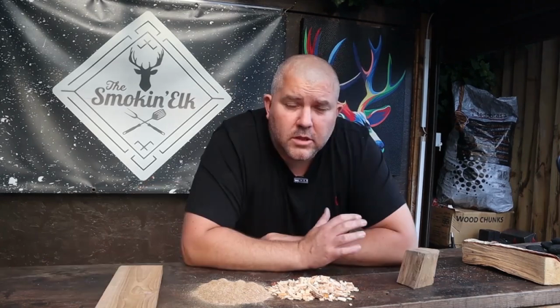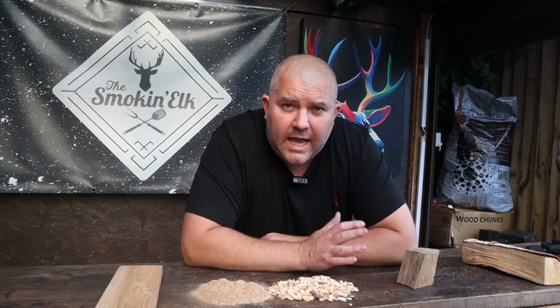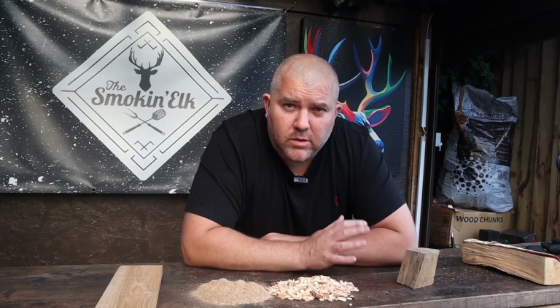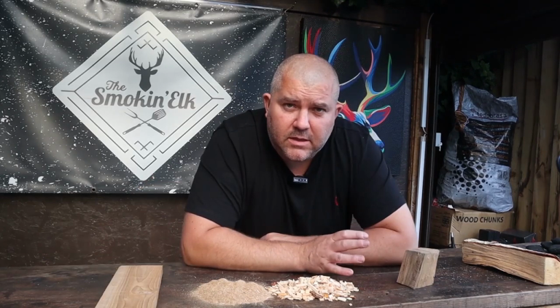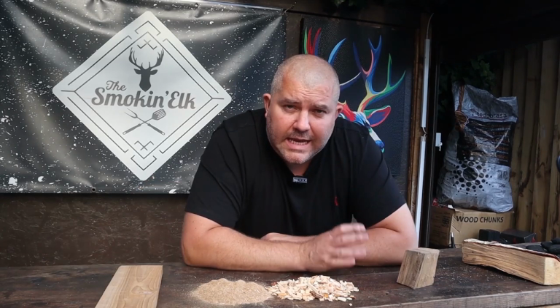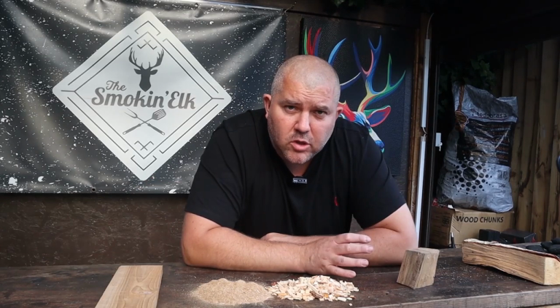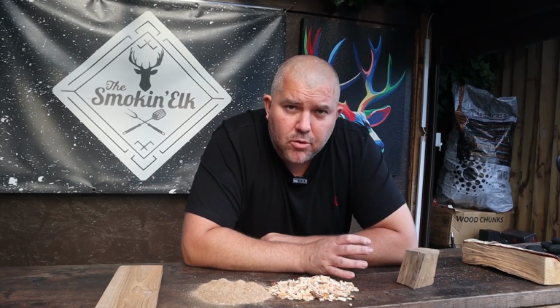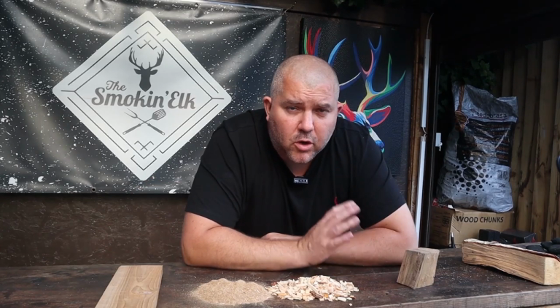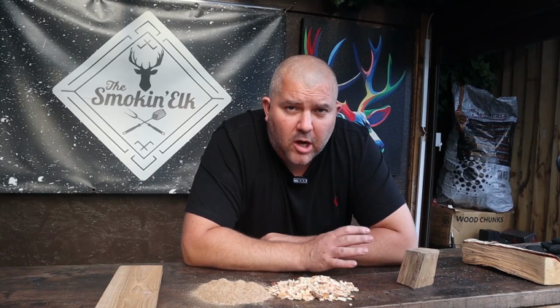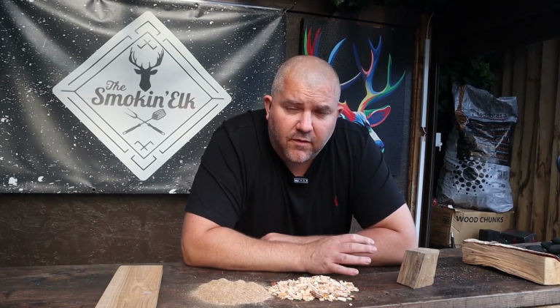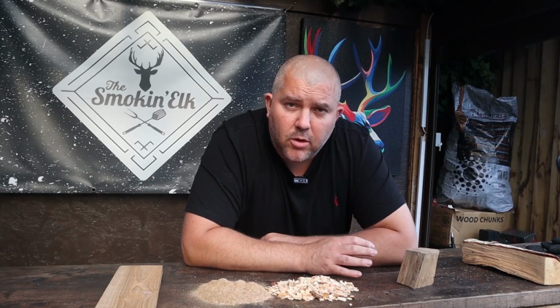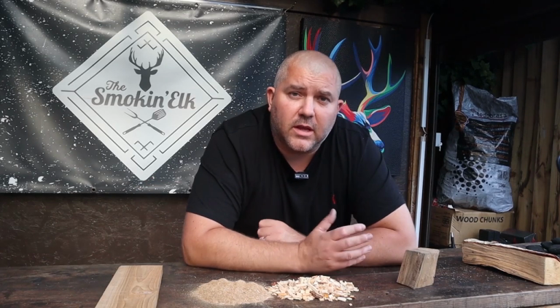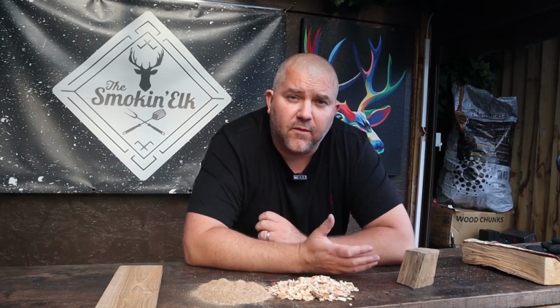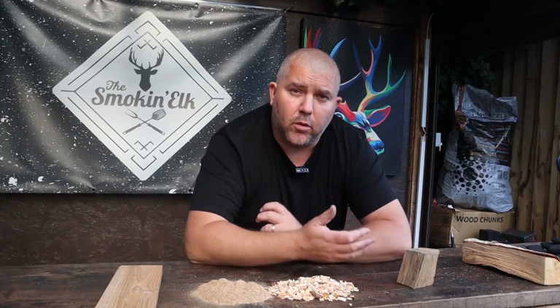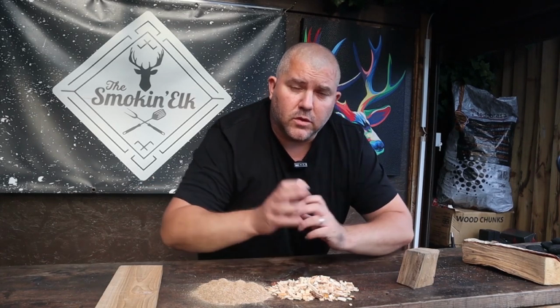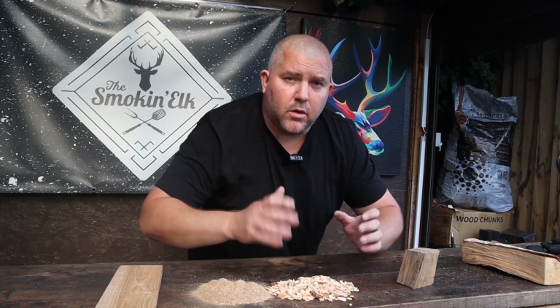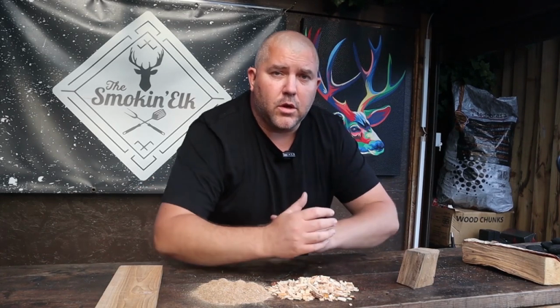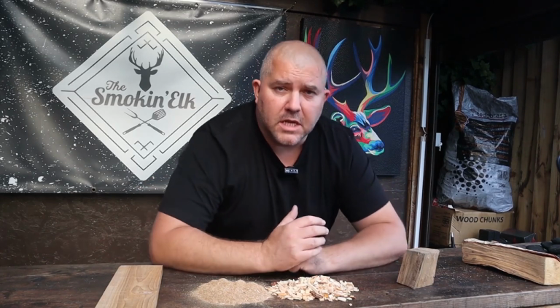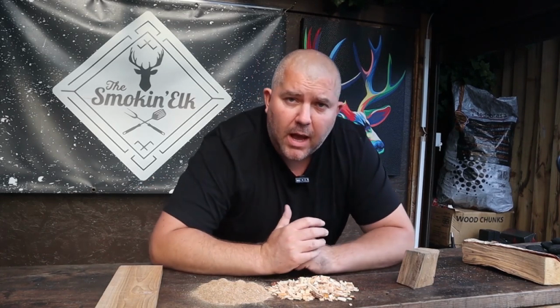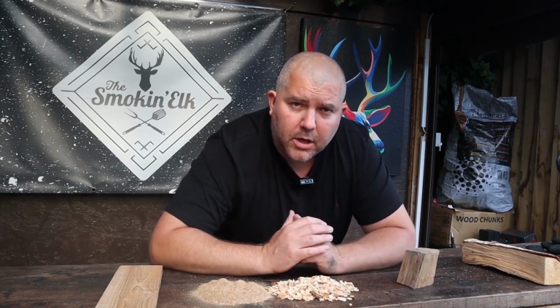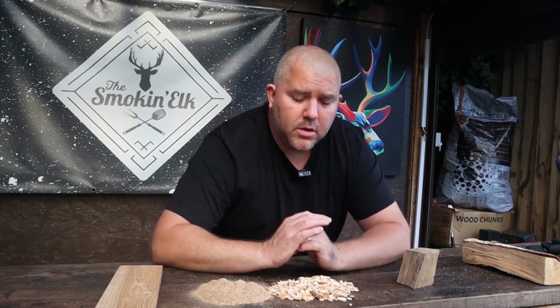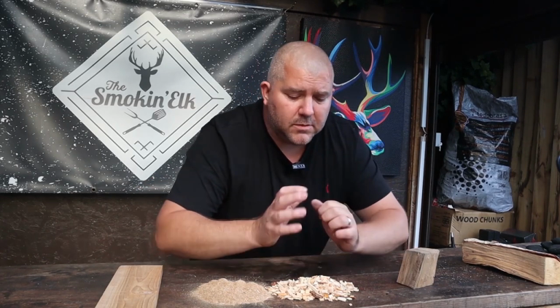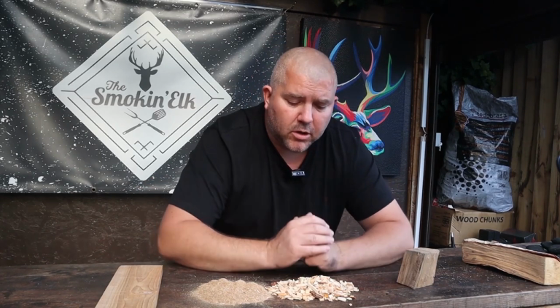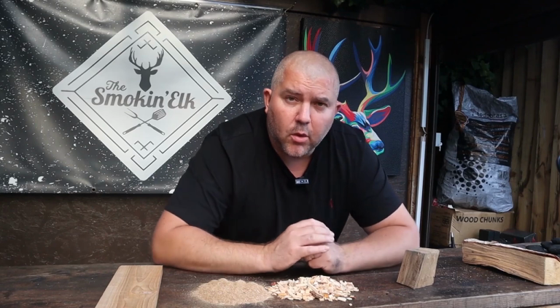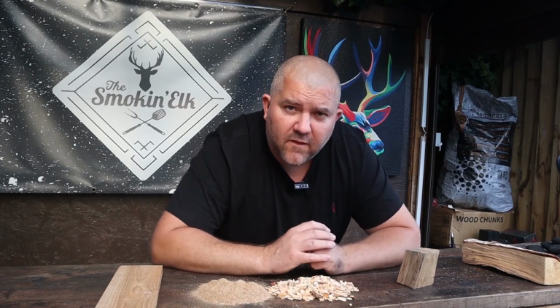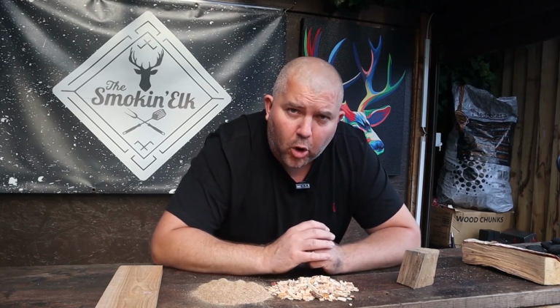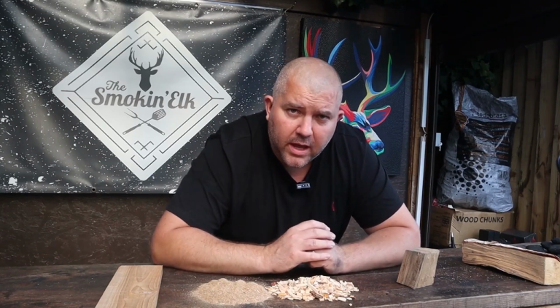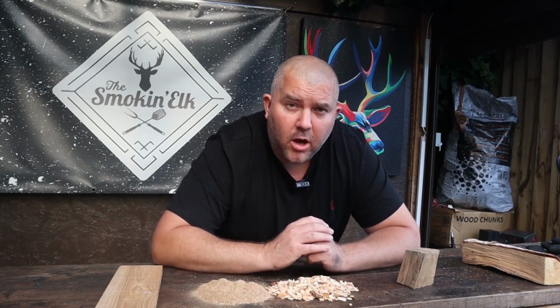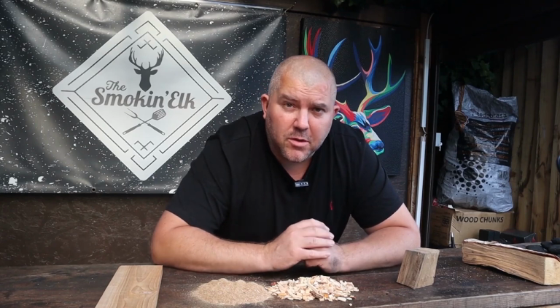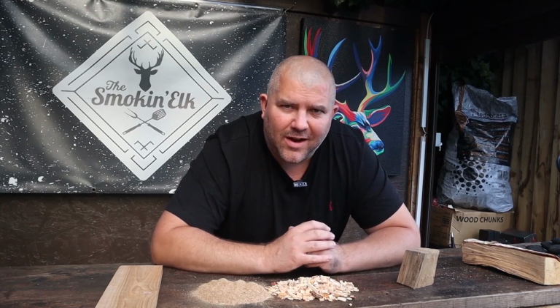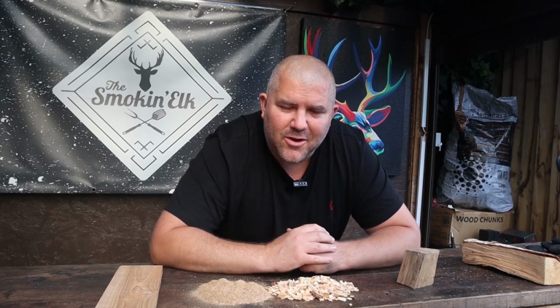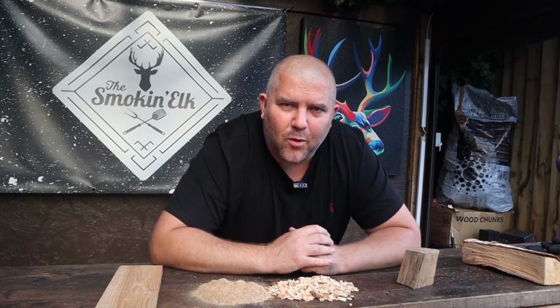So that was this week's how-to - a quick overview of the different fuels that you can use for your barbecue, your smoker, or your fire pit. I hope you found it useful.